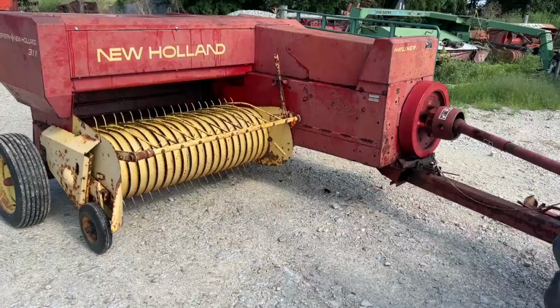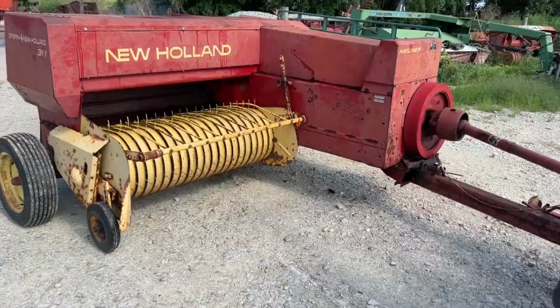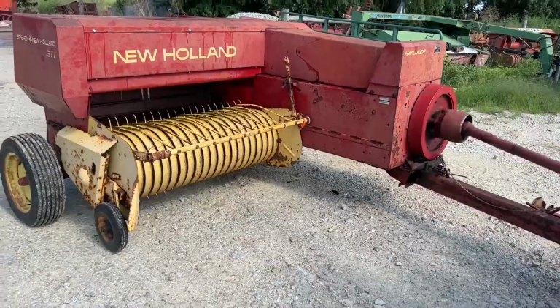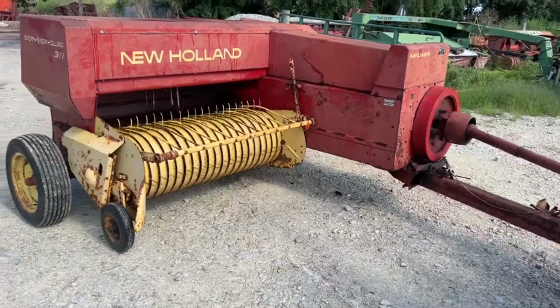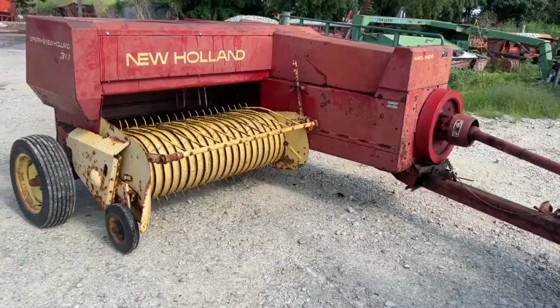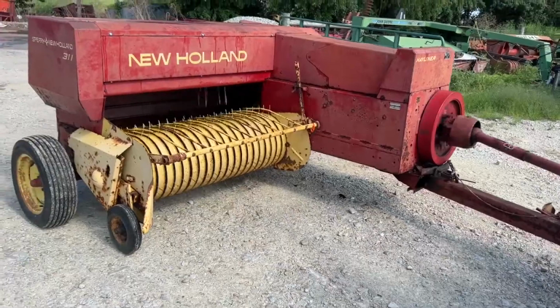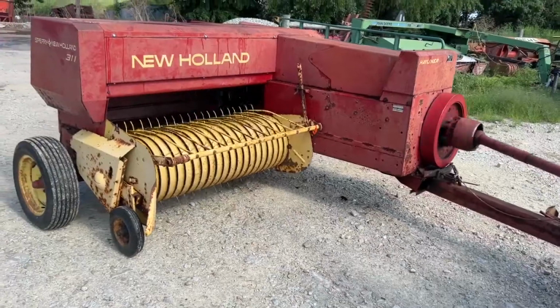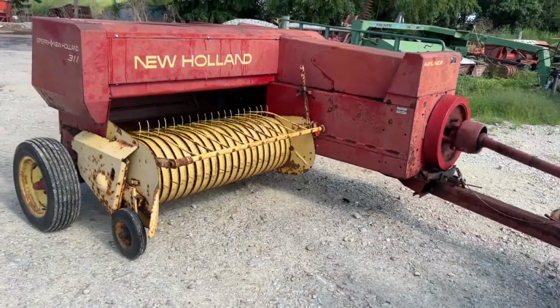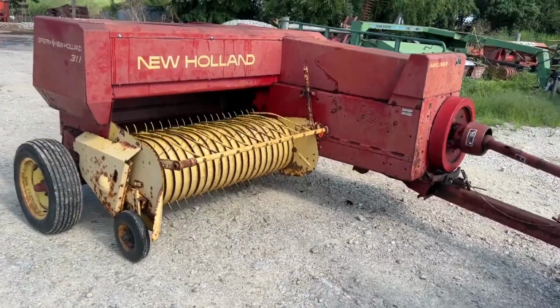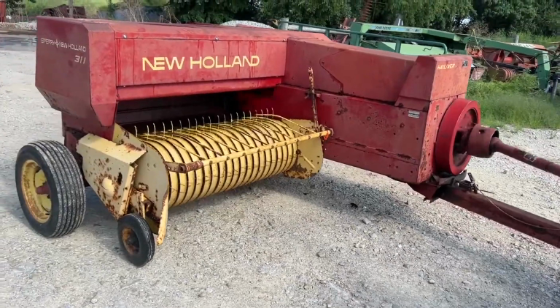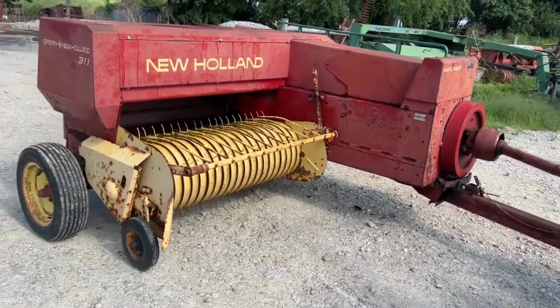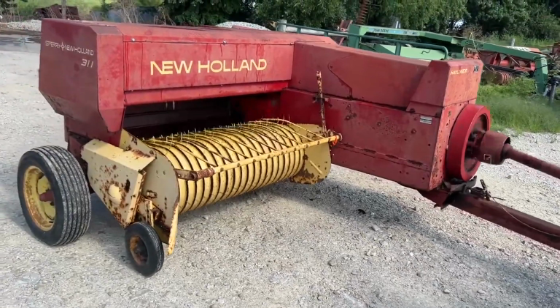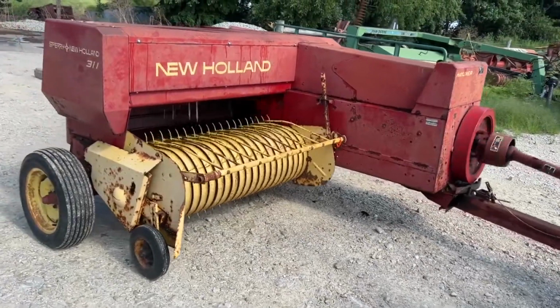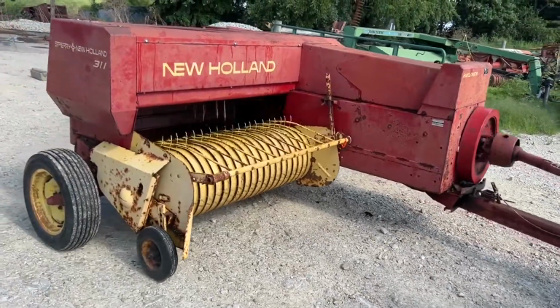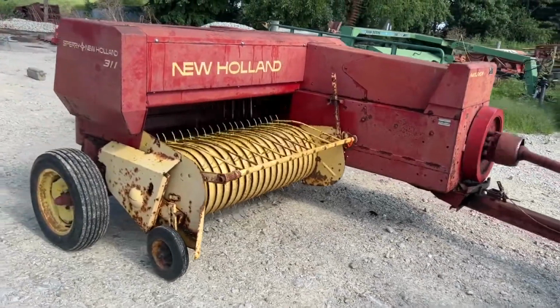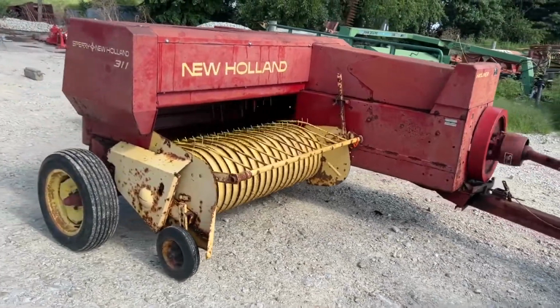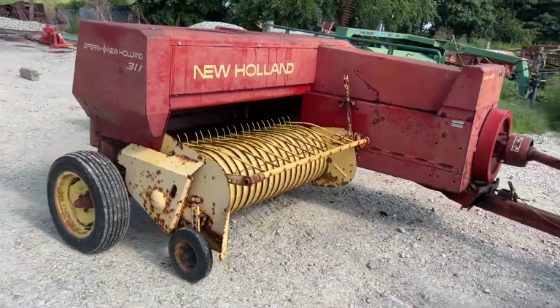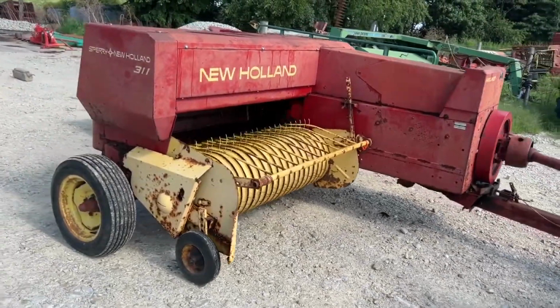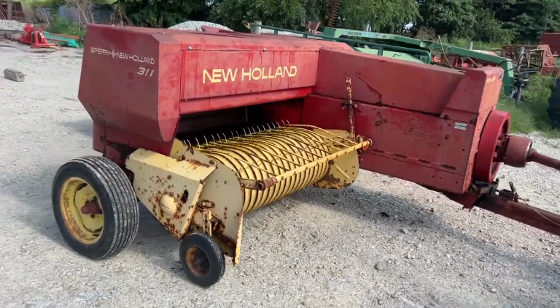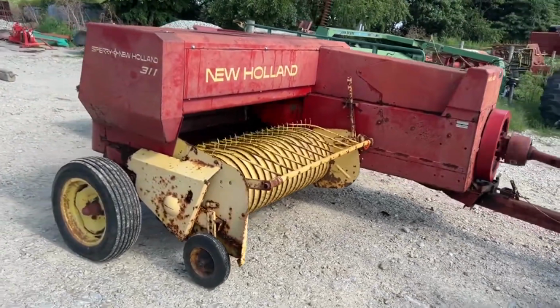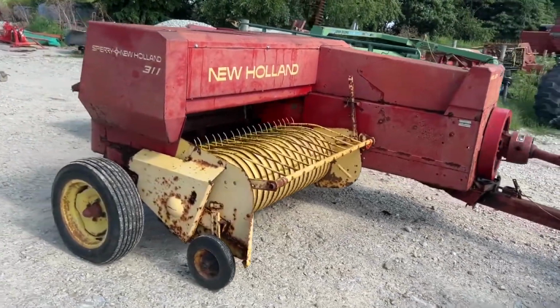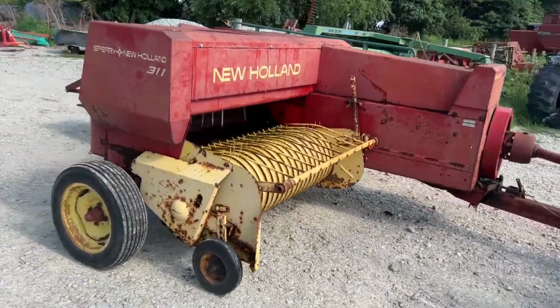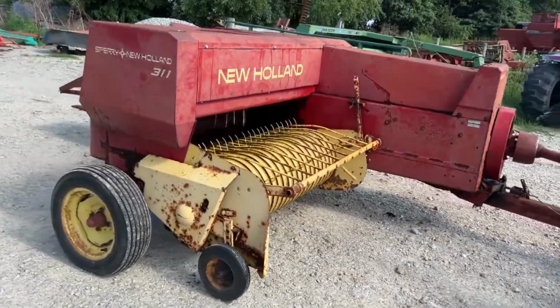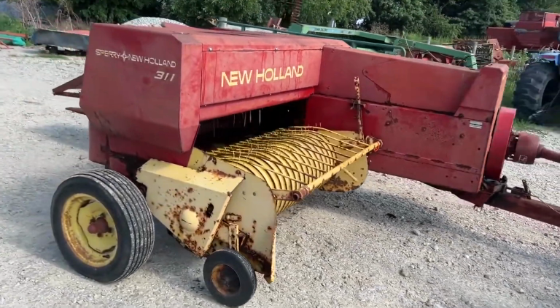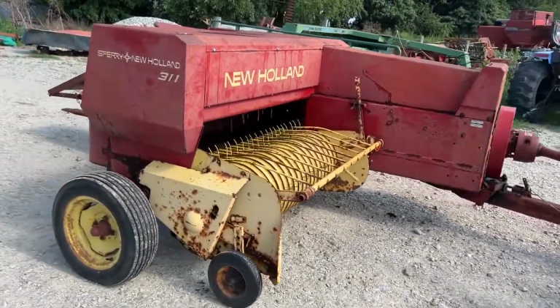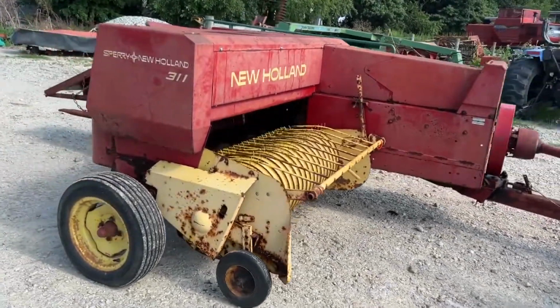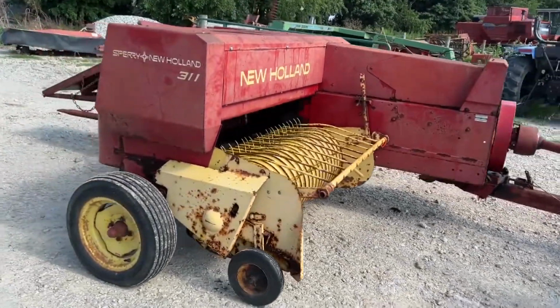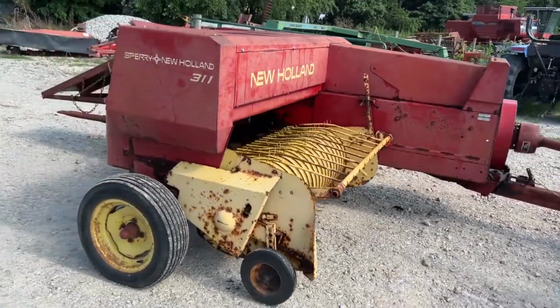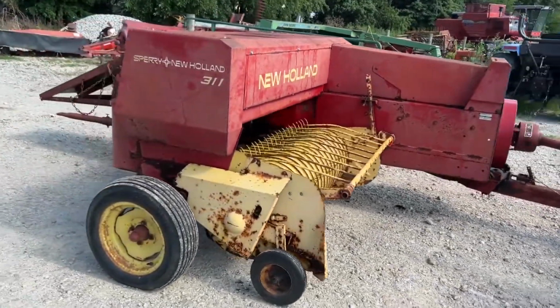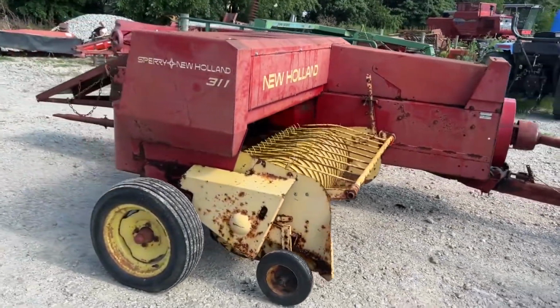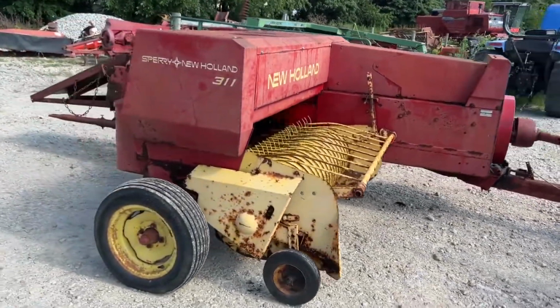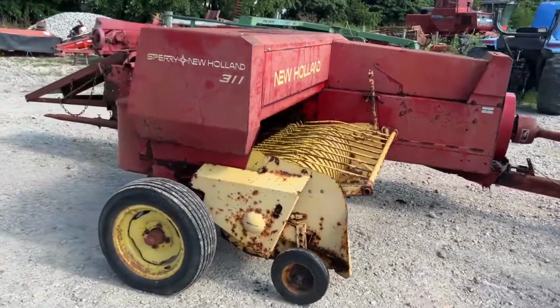Folks, here's a New Holland 311 Long Tongue Super Sweep. Pretty good running baler.